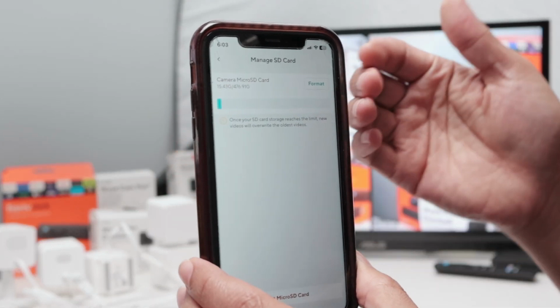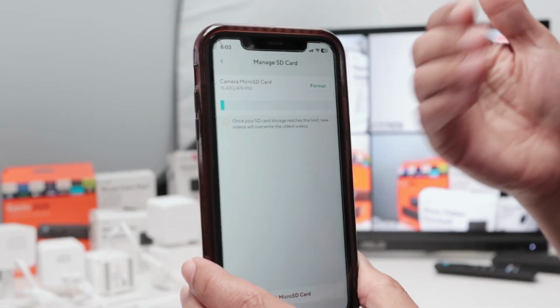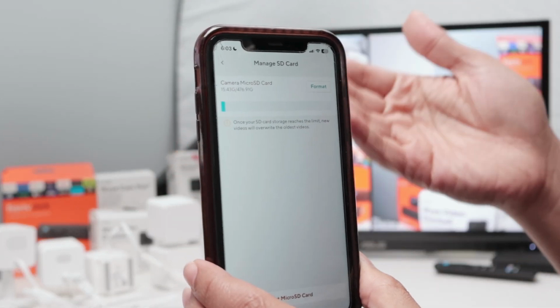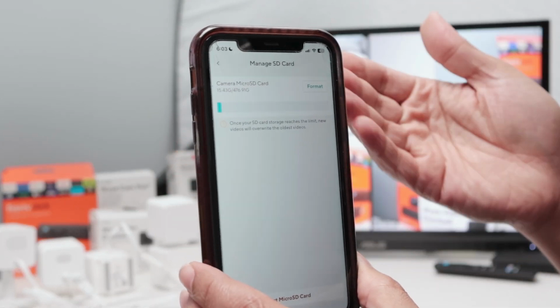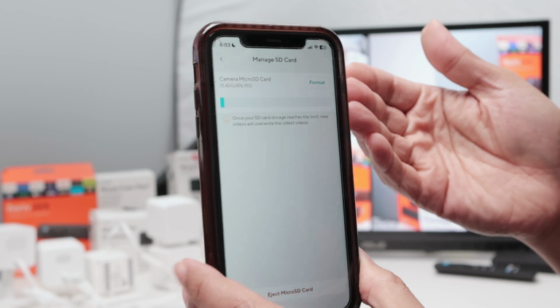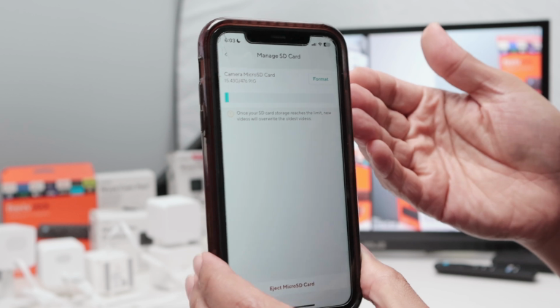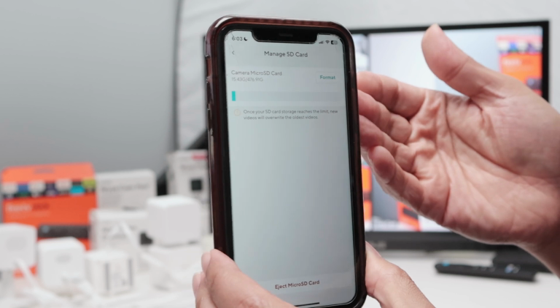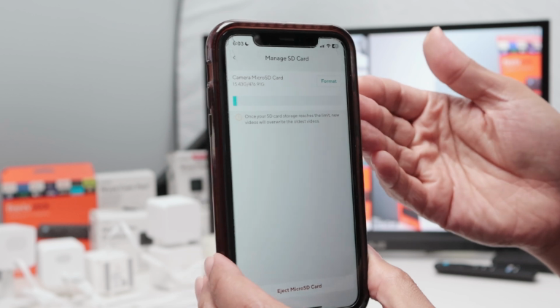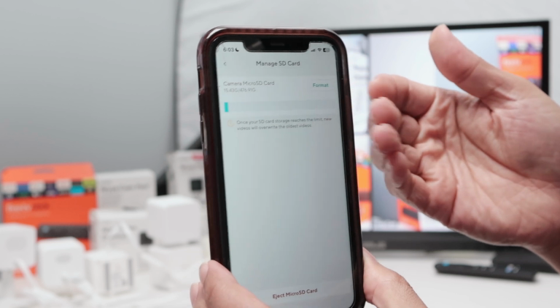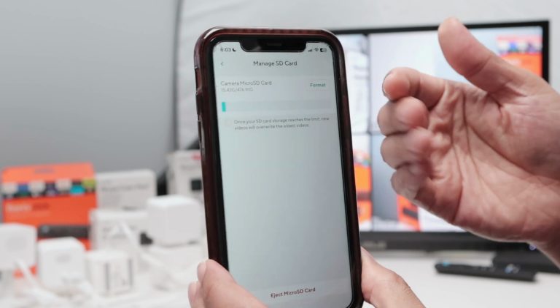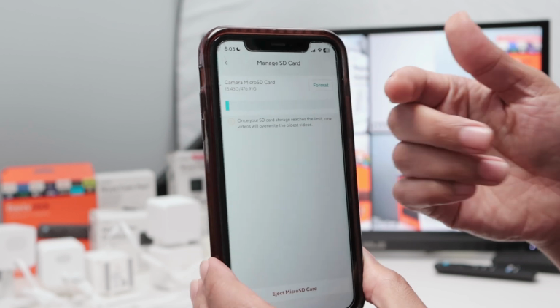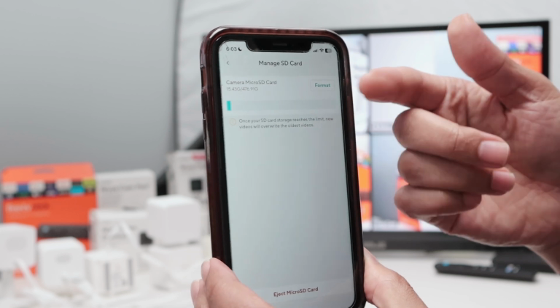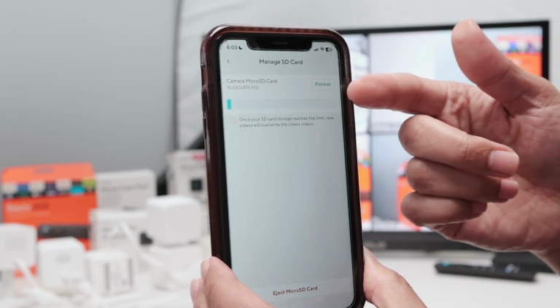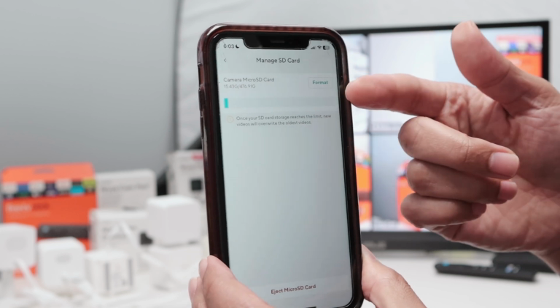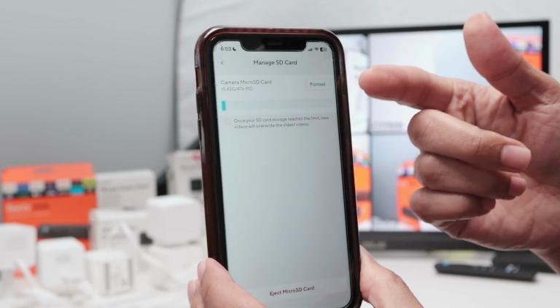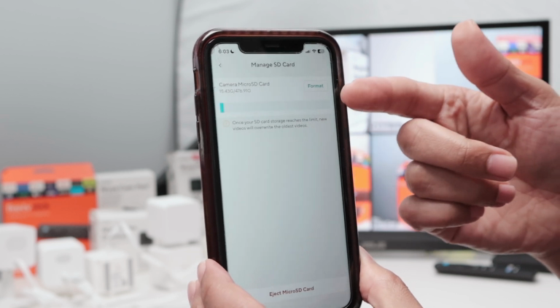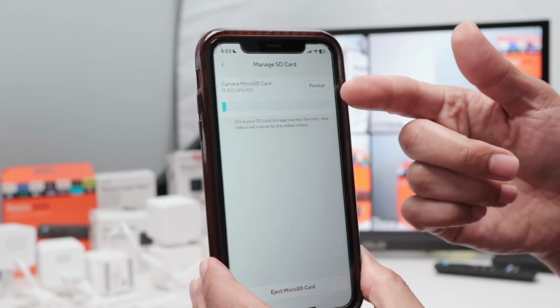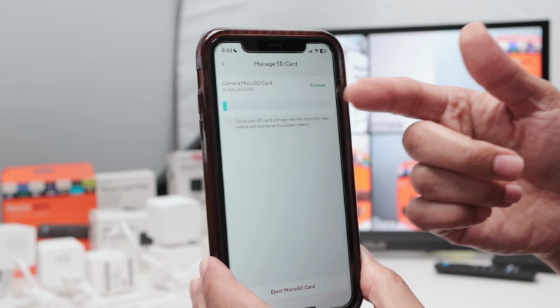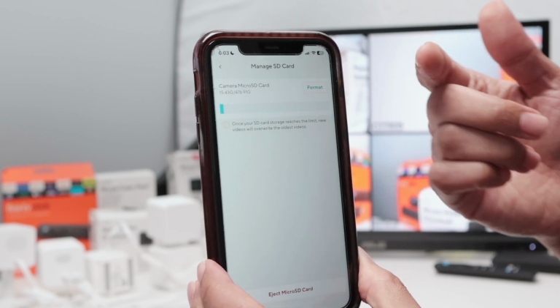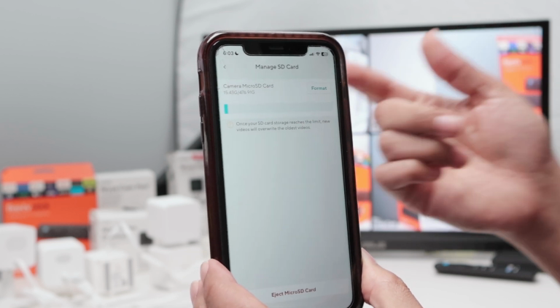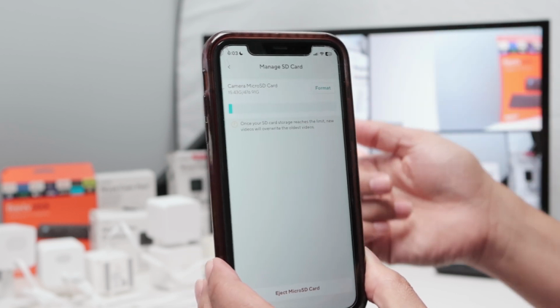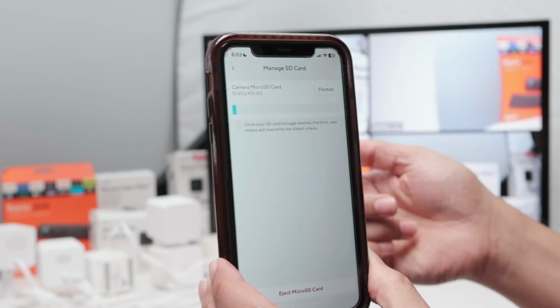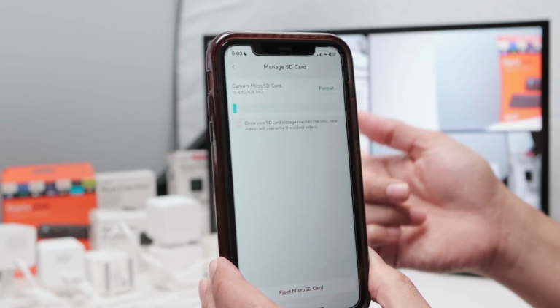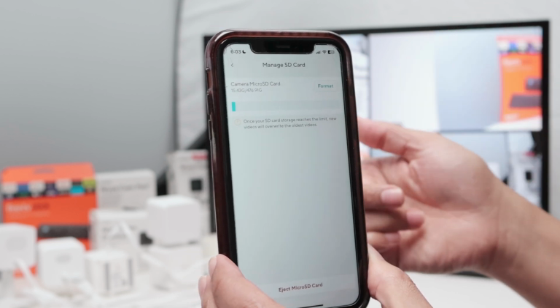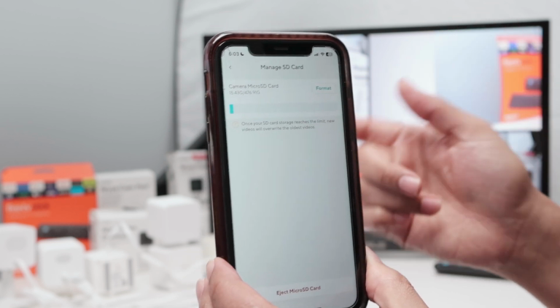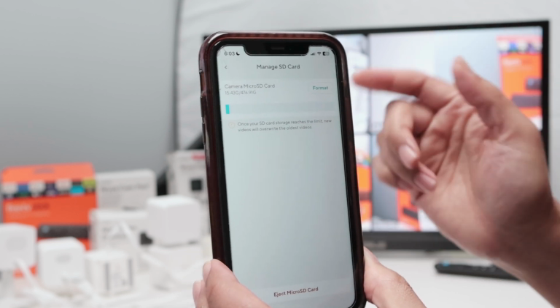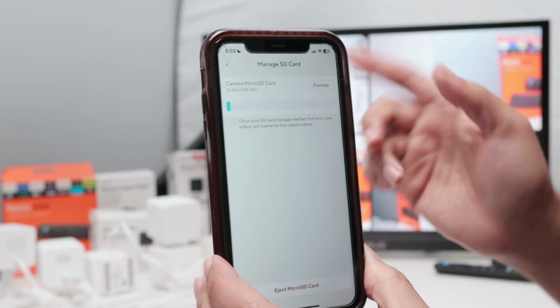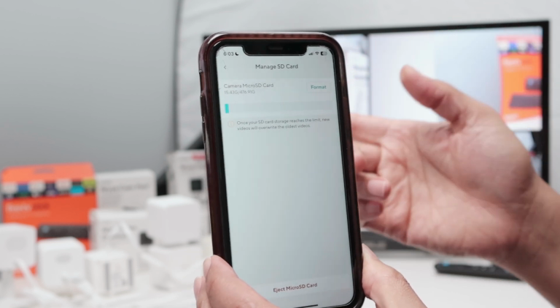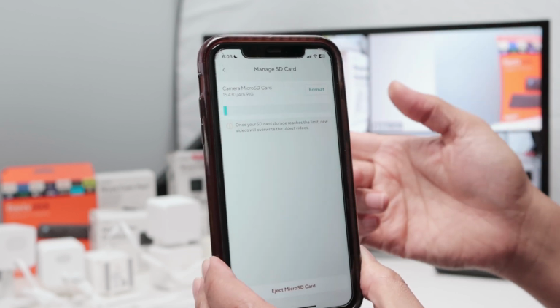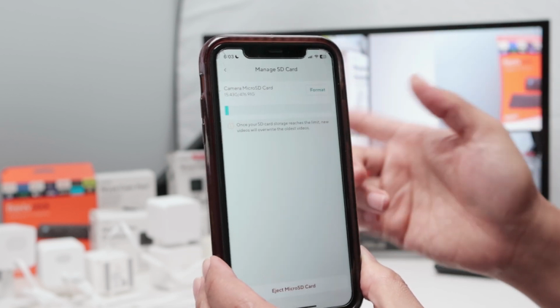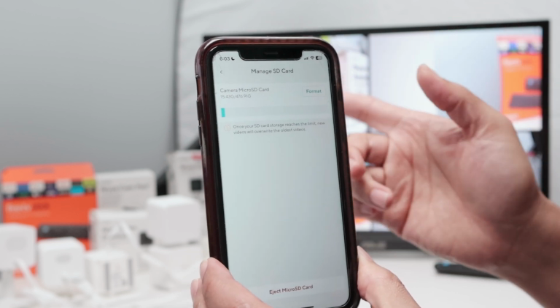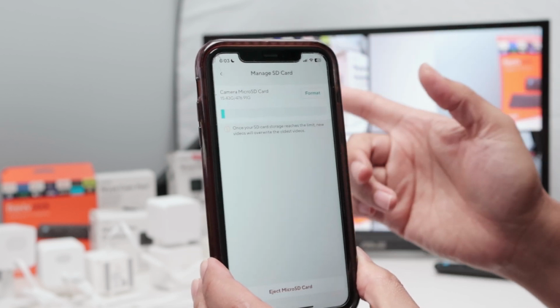But if it's not working and you are using it for the first time, you need to come here to settings, advanced settings, manage your SD card, click format. This one is working, so I'm not going to format right now because it has videos recorded and works pretty fine. But in the end of the day, you just need to come here and format.